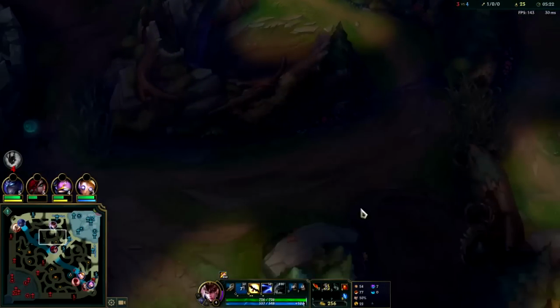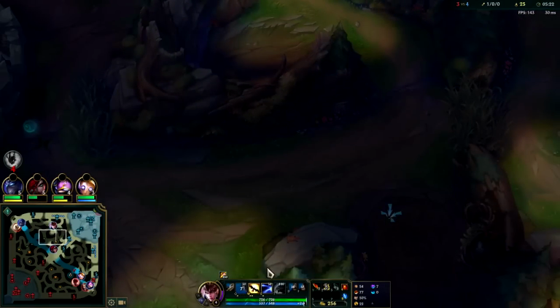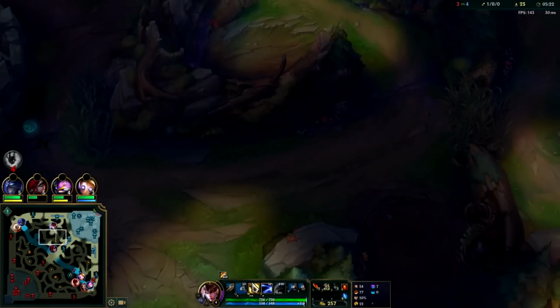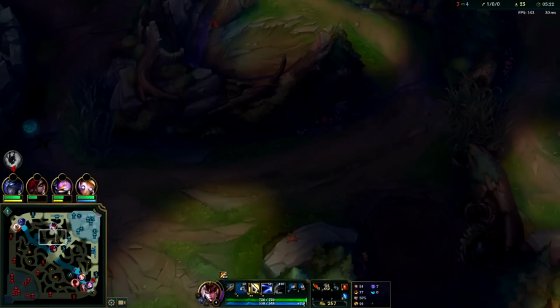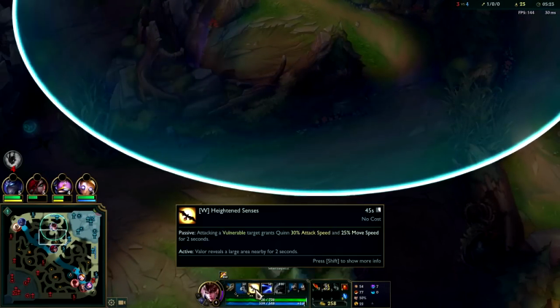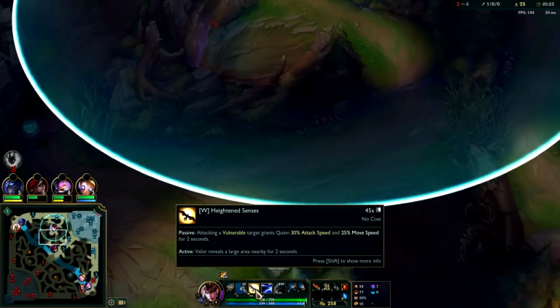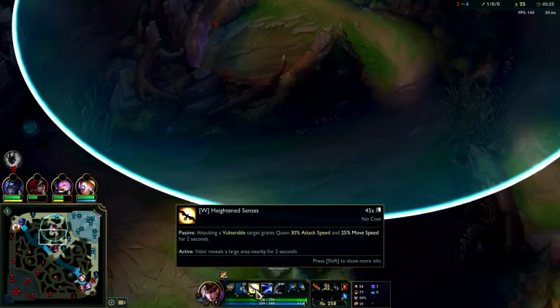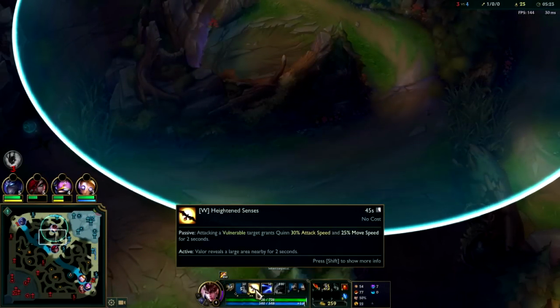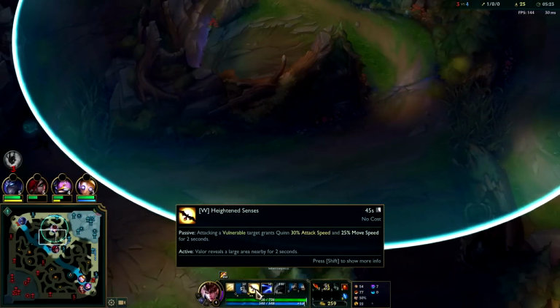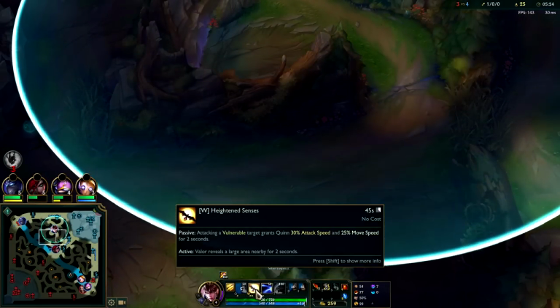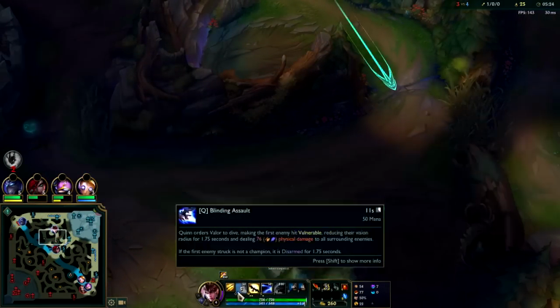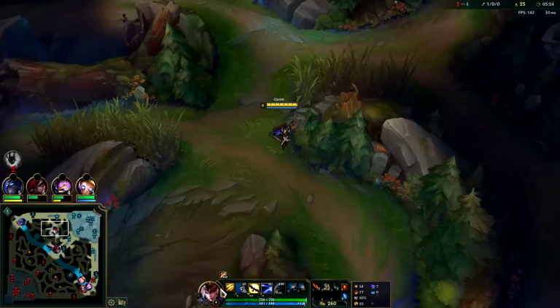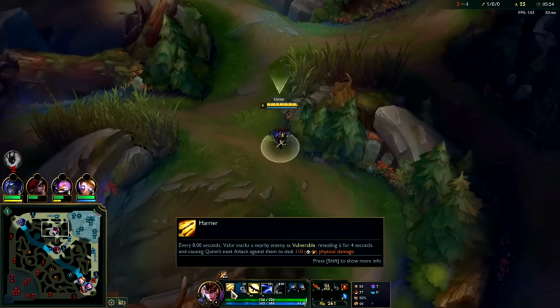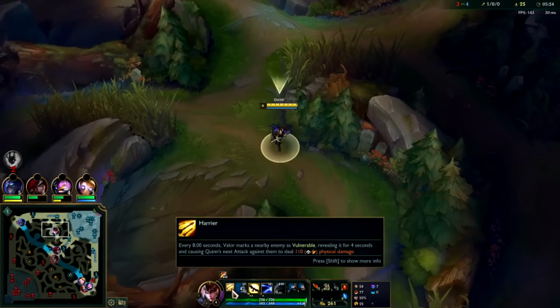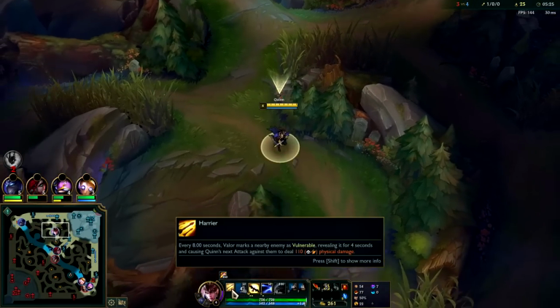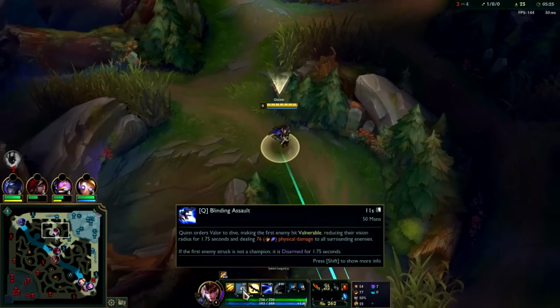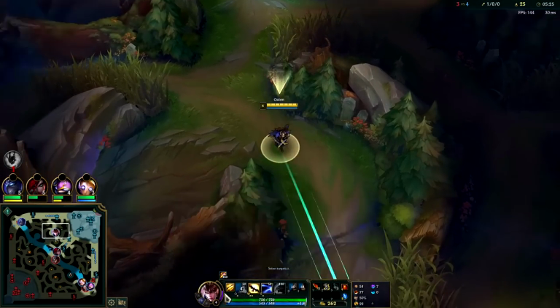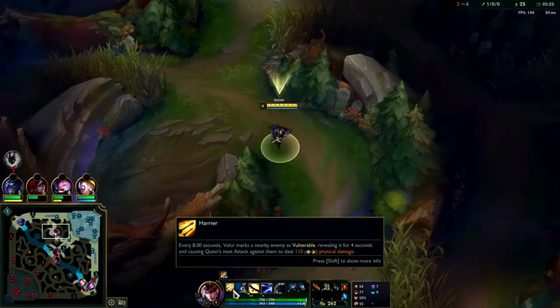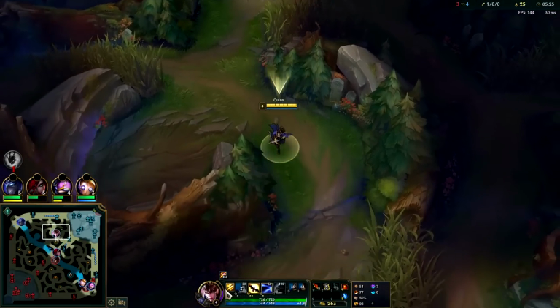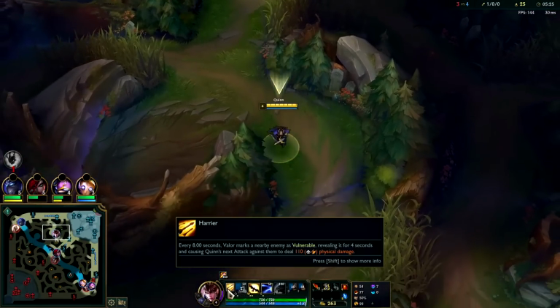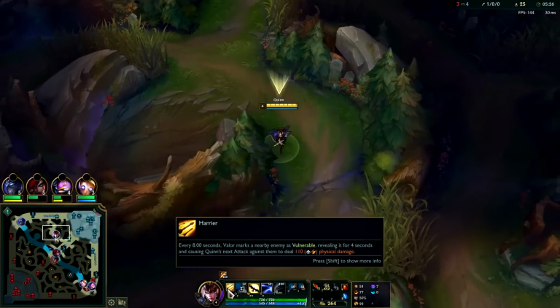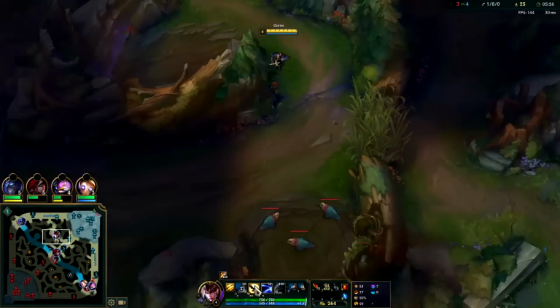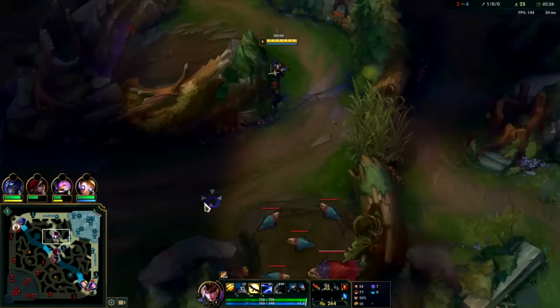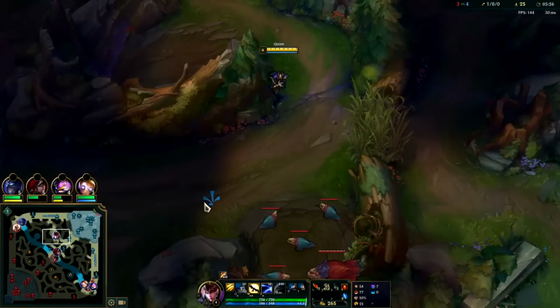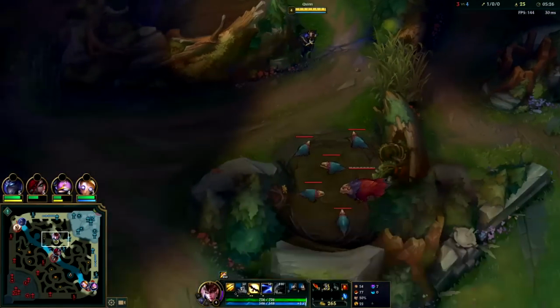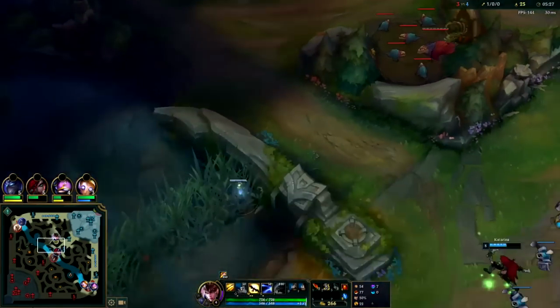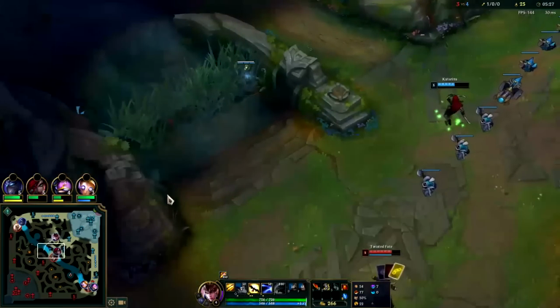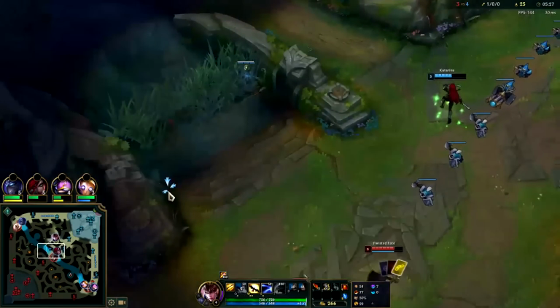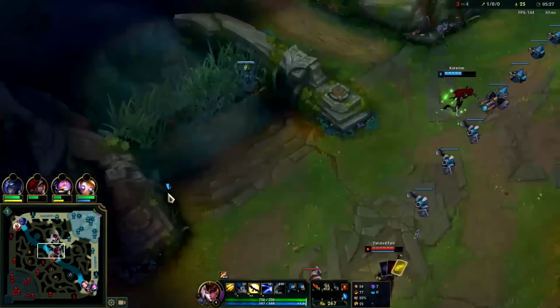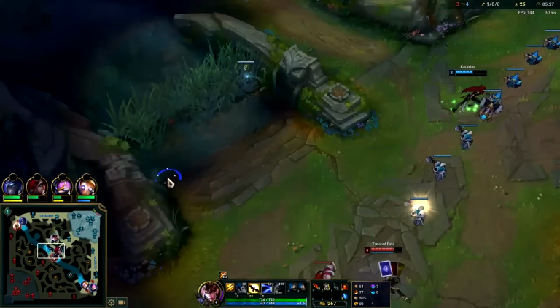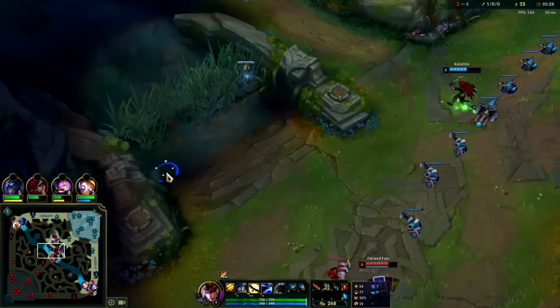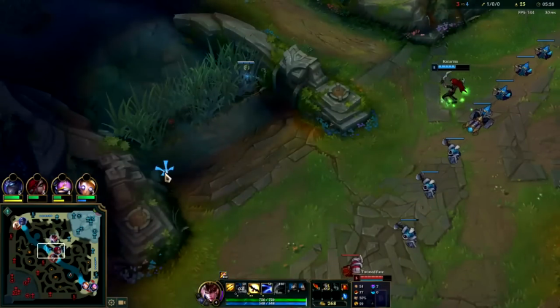Your other rune options for your keystone: you can go Lethal Tempo if the enemy team is super tanky, Hail of Blades is good if you're focused around just being bursty — it's kind of a neutral rune to take on Quinn. Once your W ends, use an ability again to get the attack speed back. We max W first. You don't always have to refresh your W by using an ability — sometimes you can wait for your passive to come up naturally.